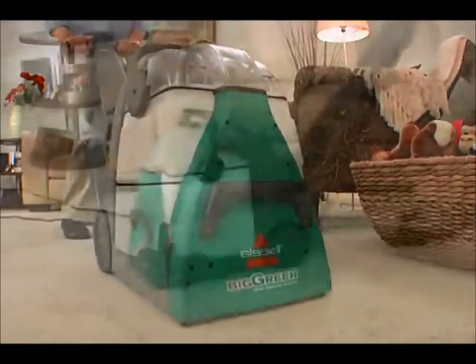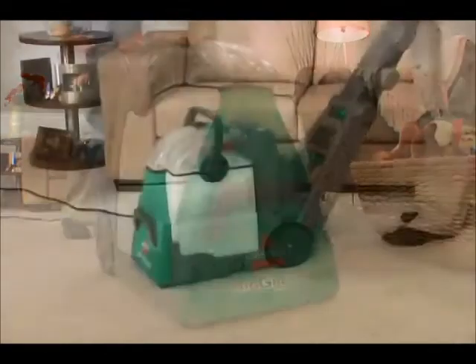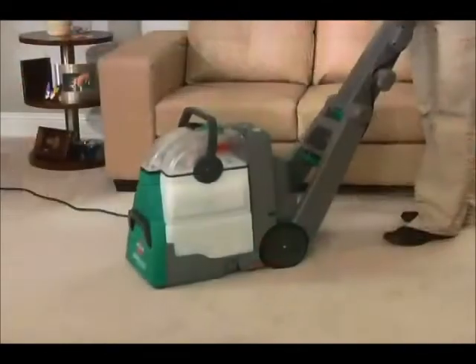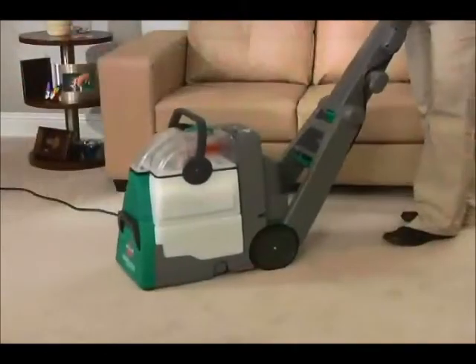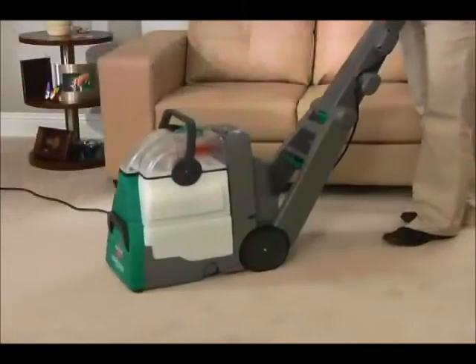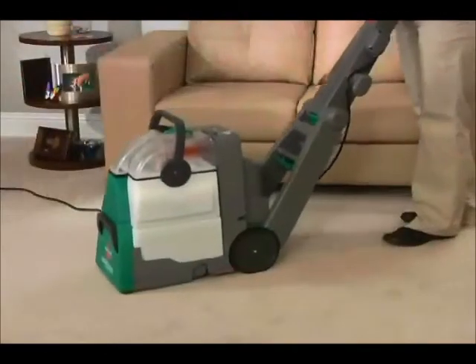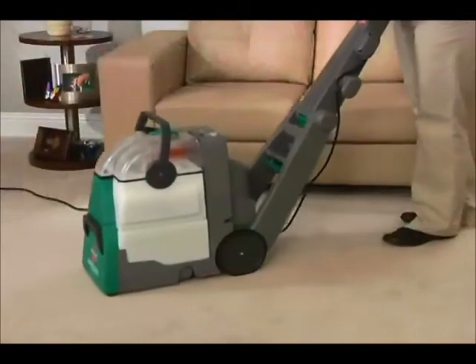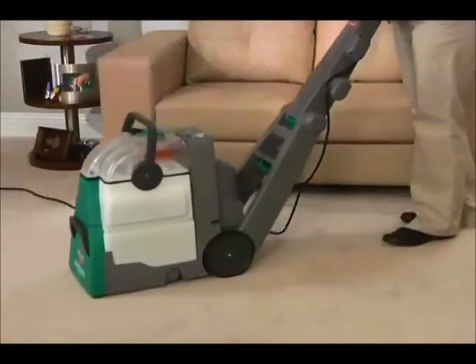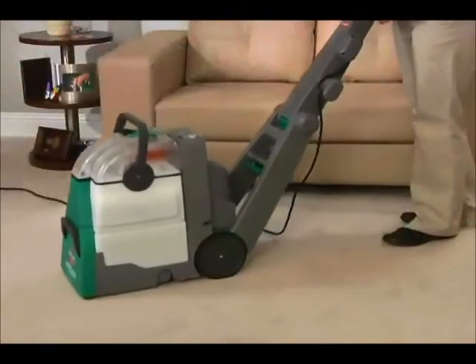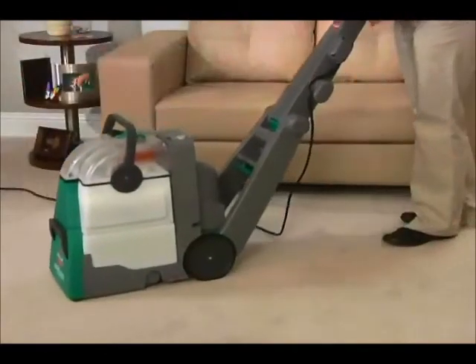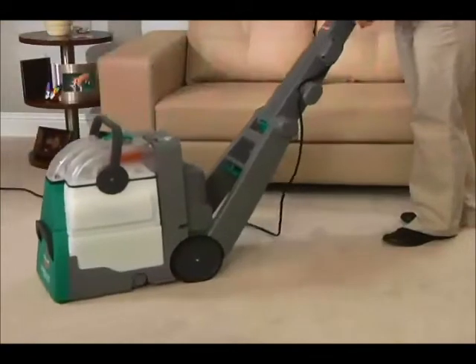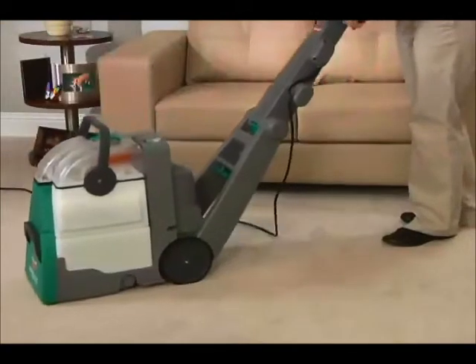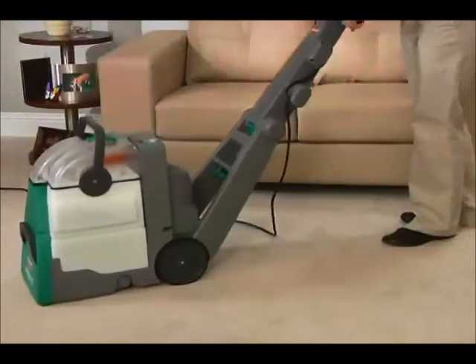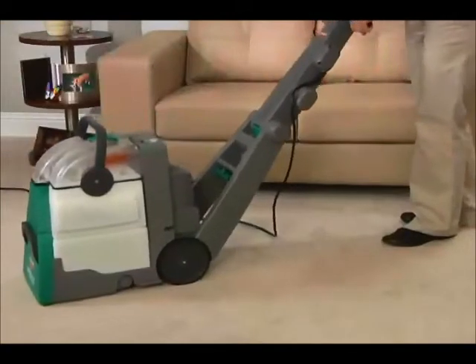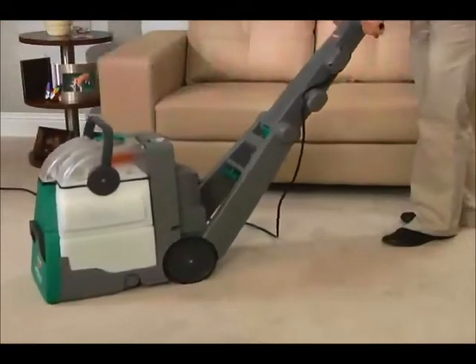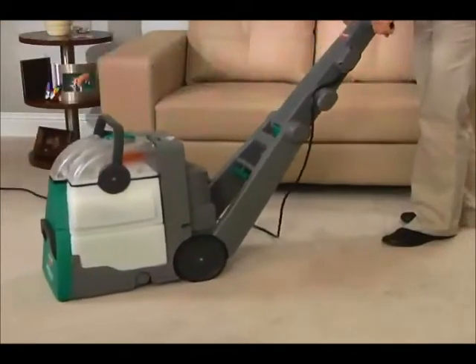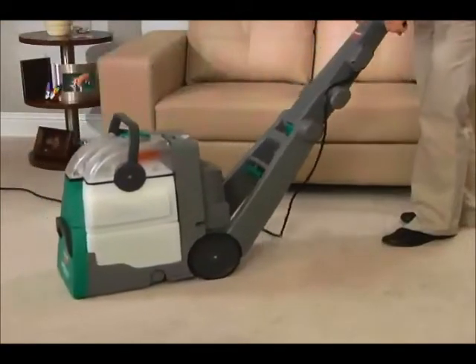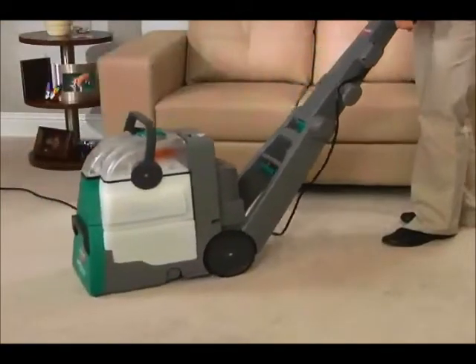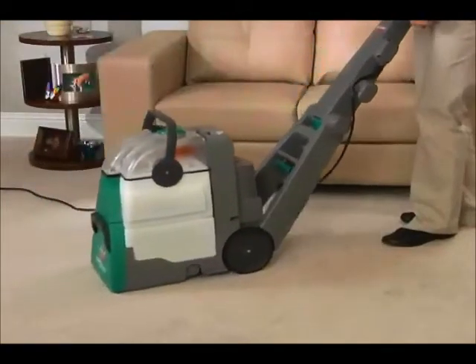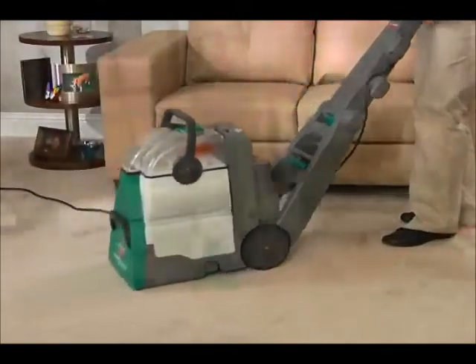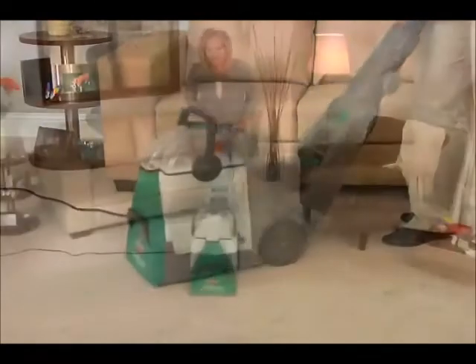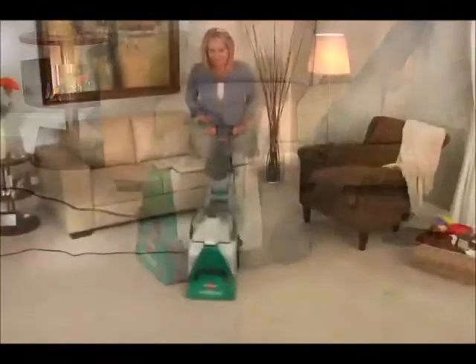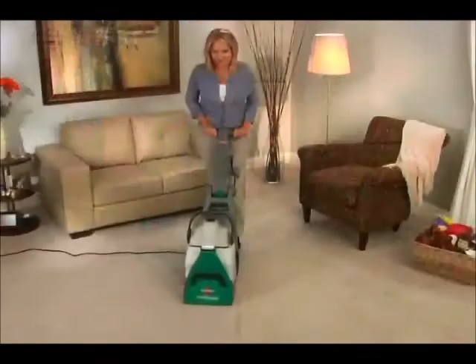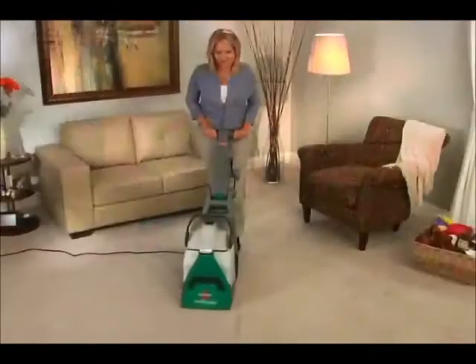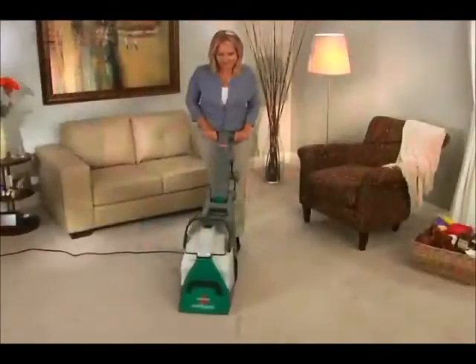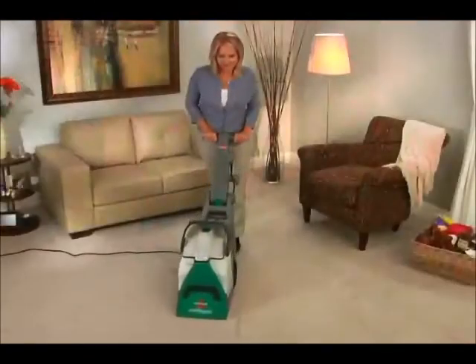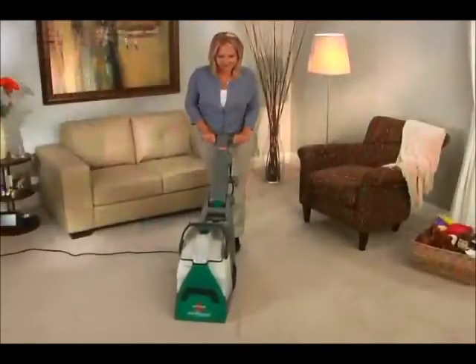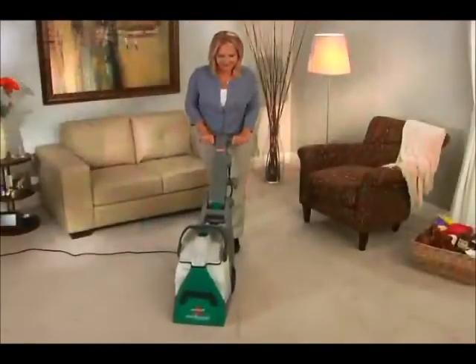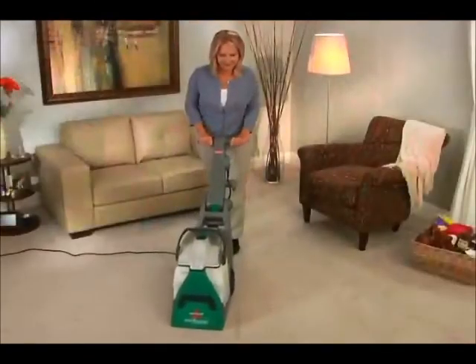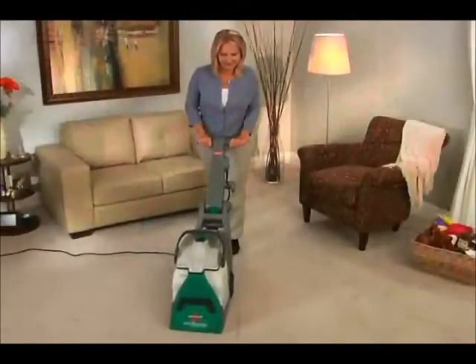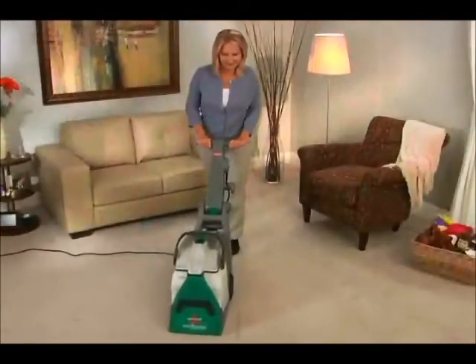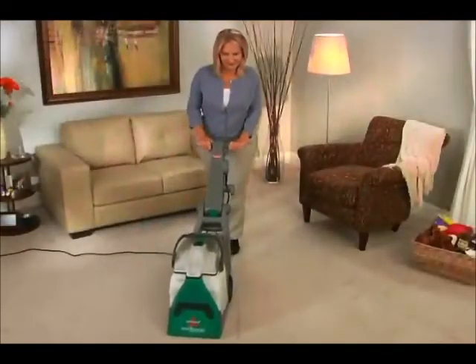It's easily maneuverable, cleaning both forward and backward, so you can clean in half the time.